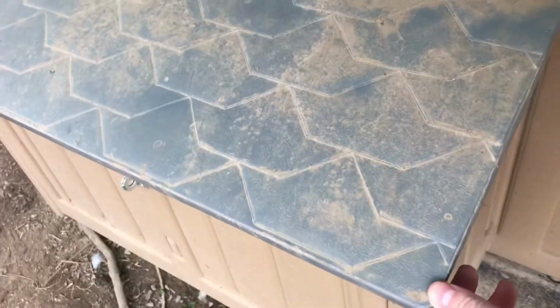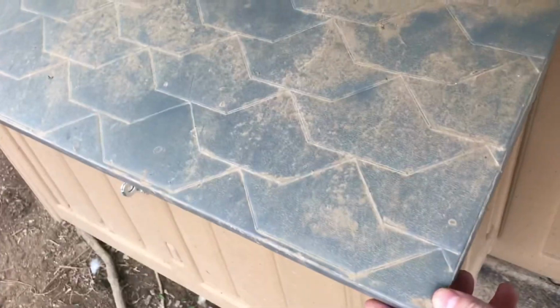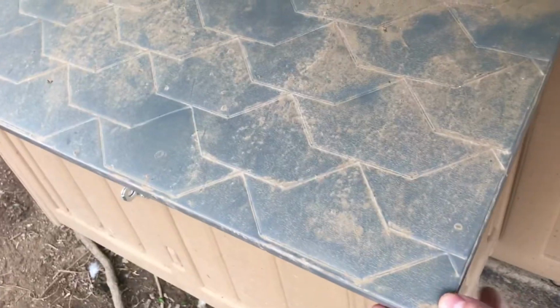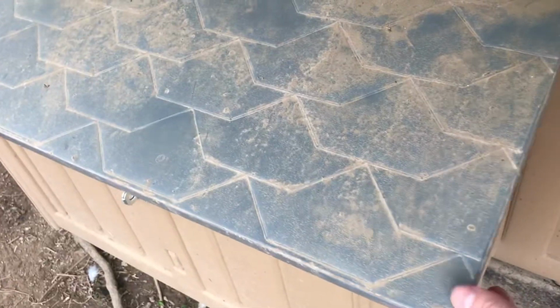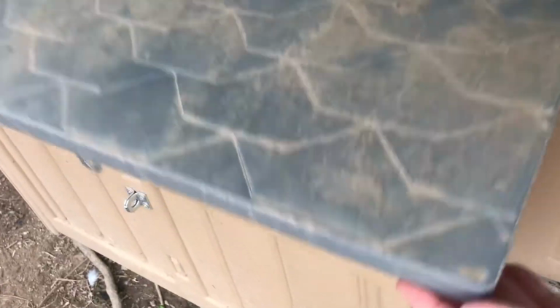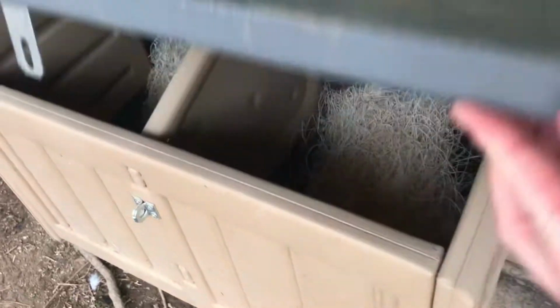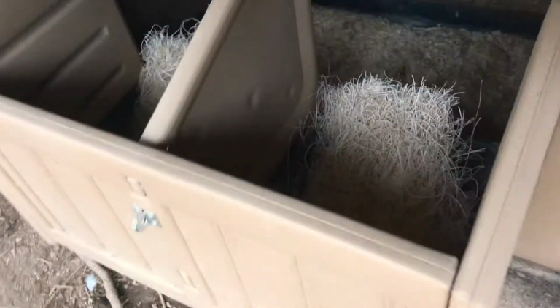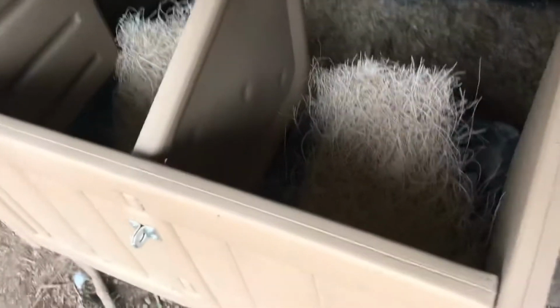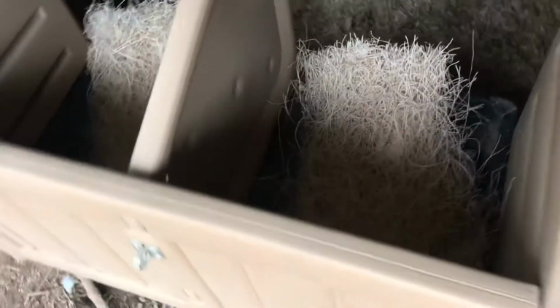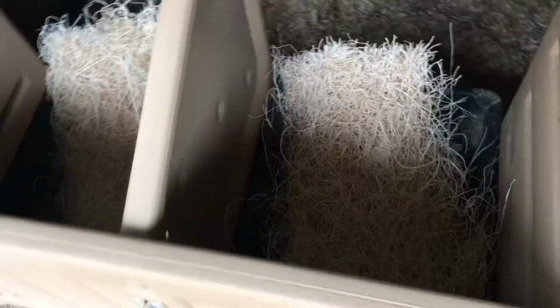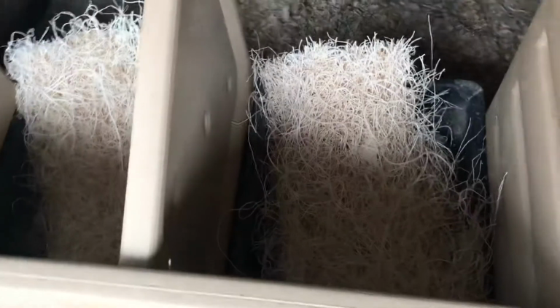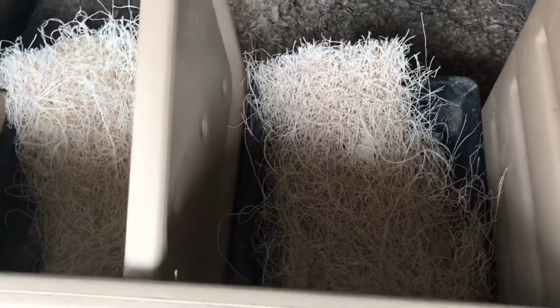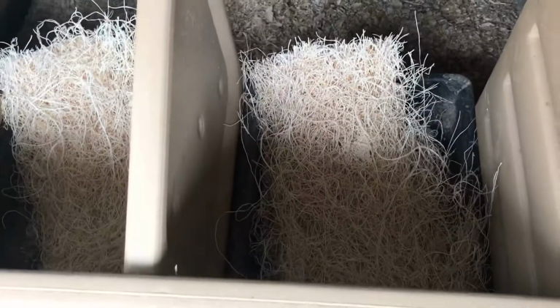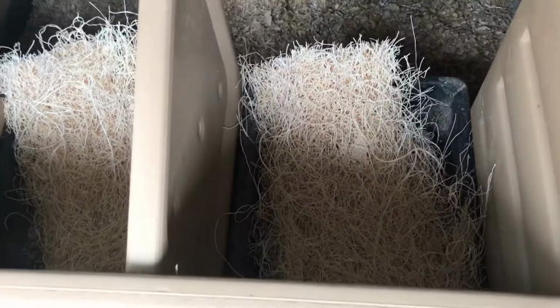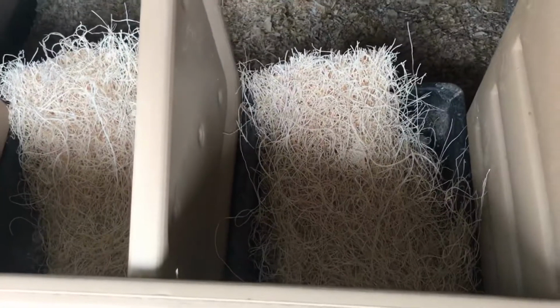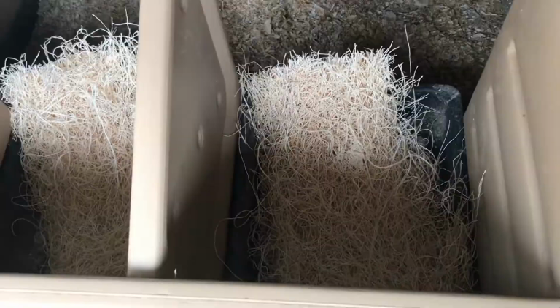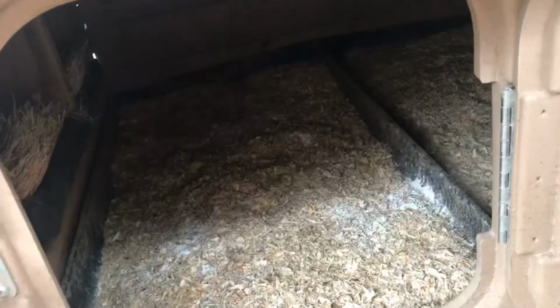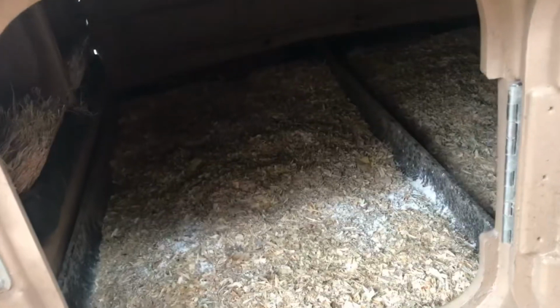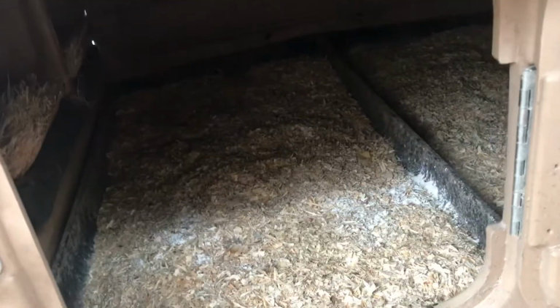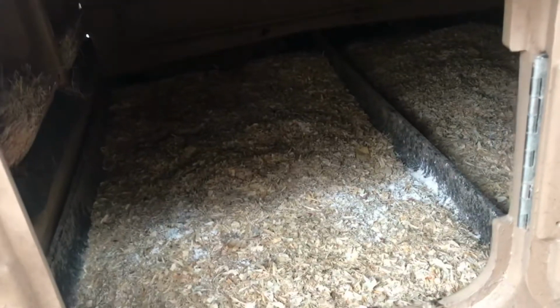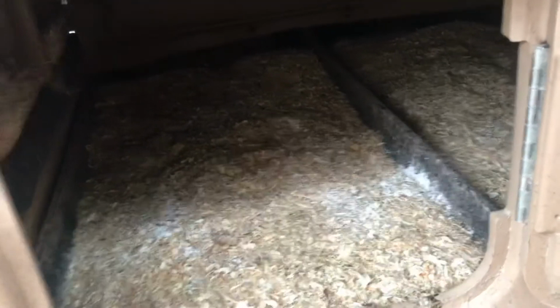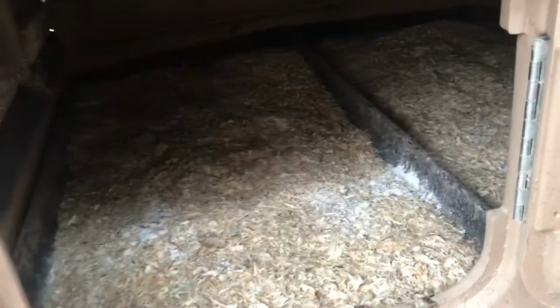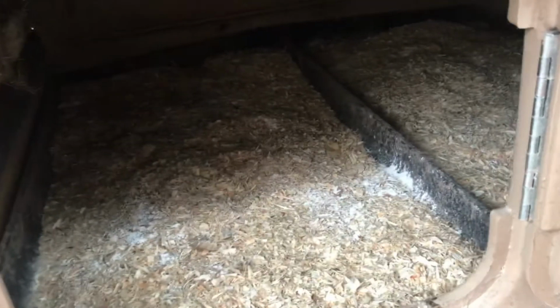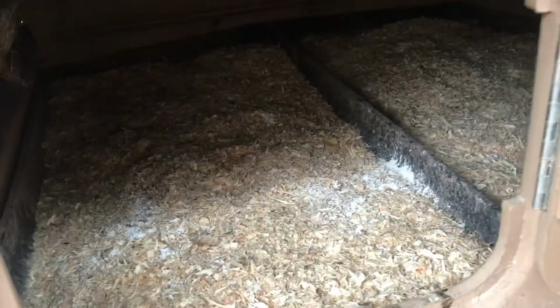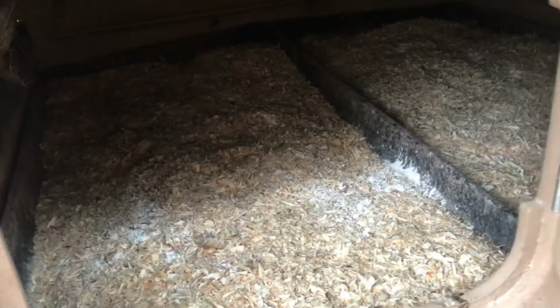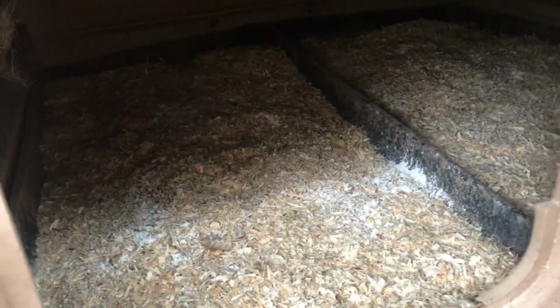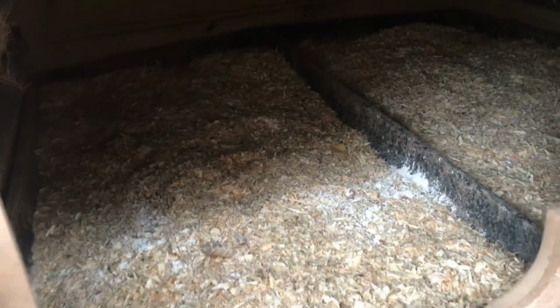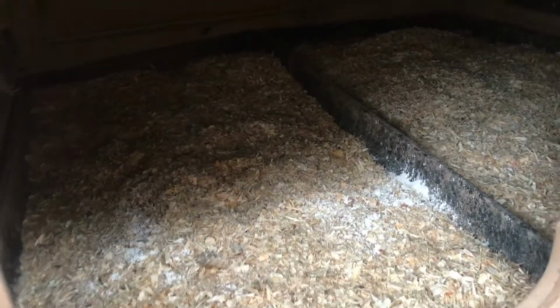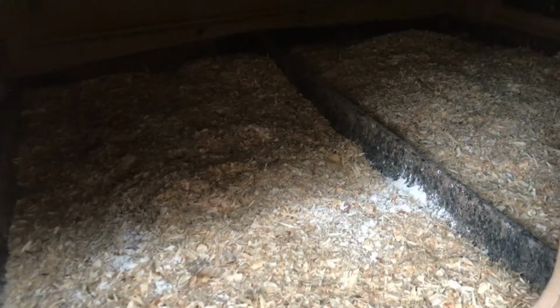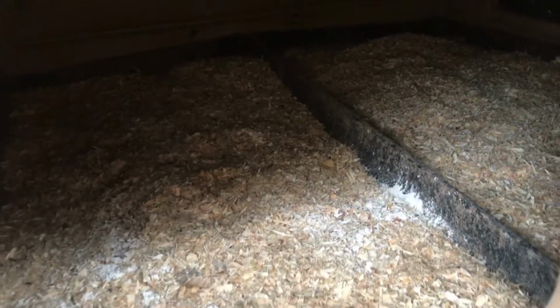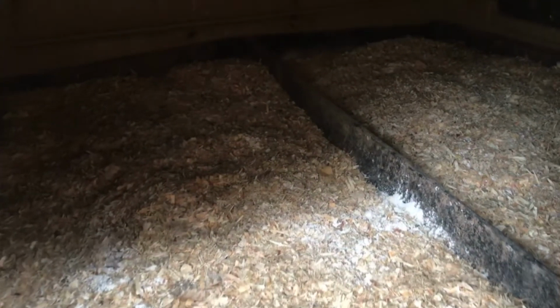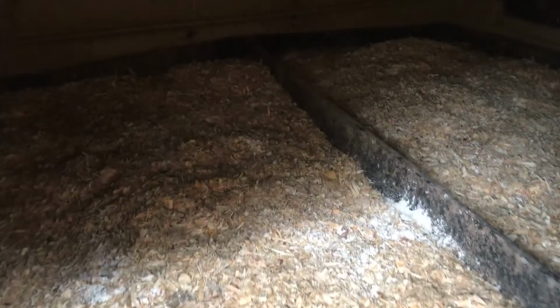It's always such a relief cleaning out the chicken coop. Look how nice it looks — won't last long though.